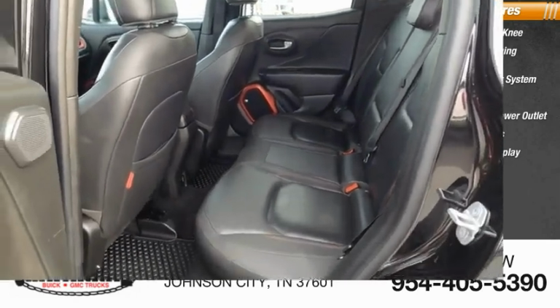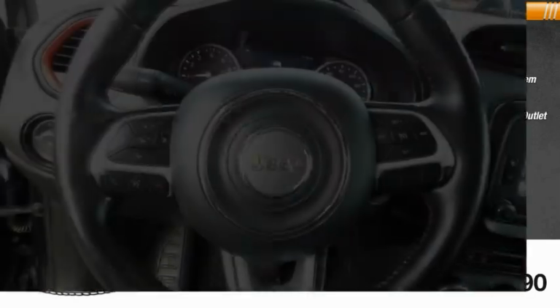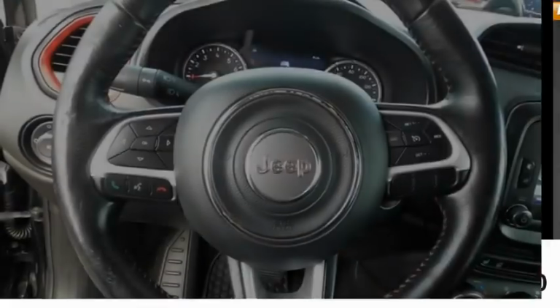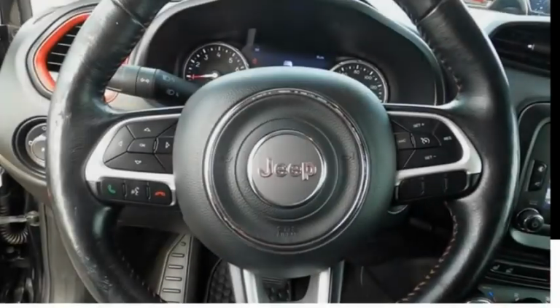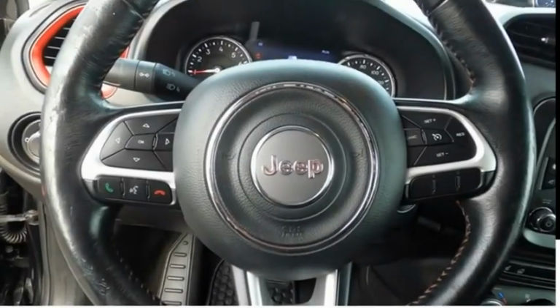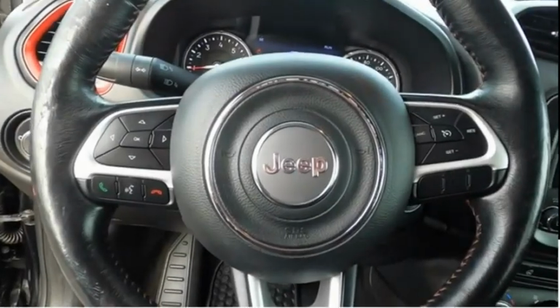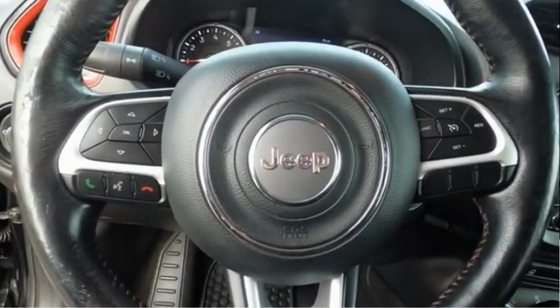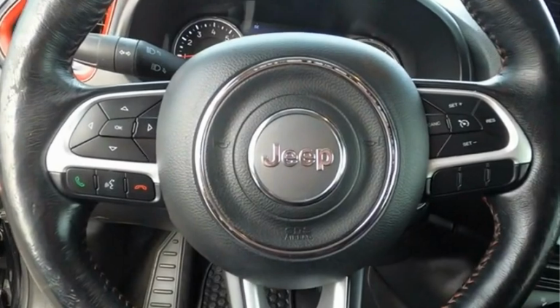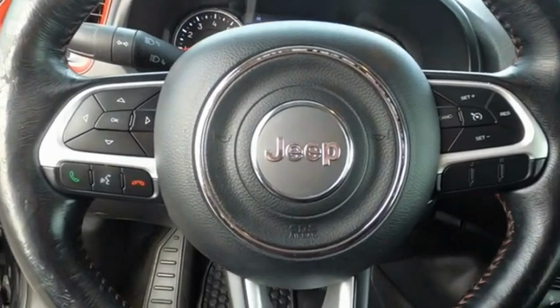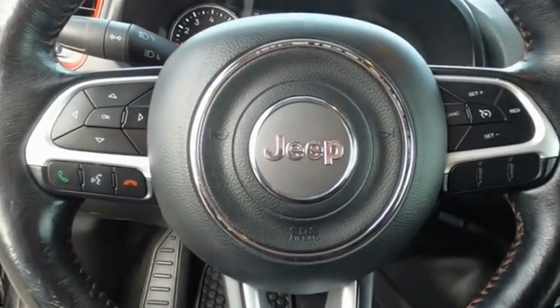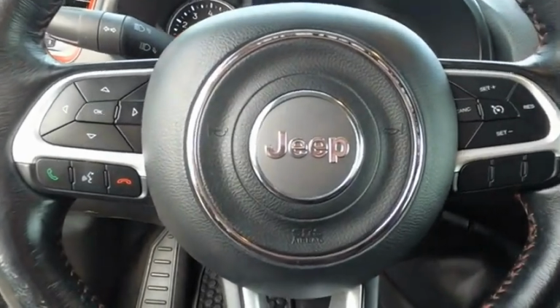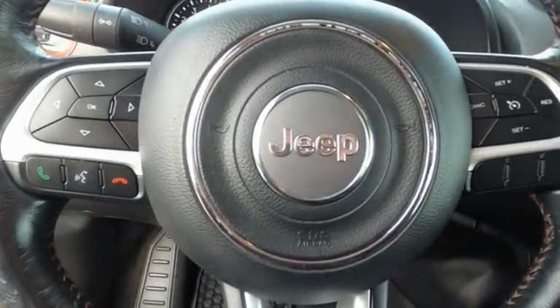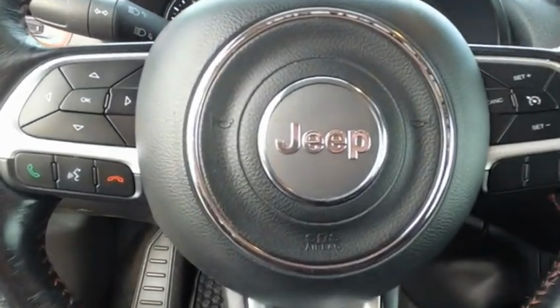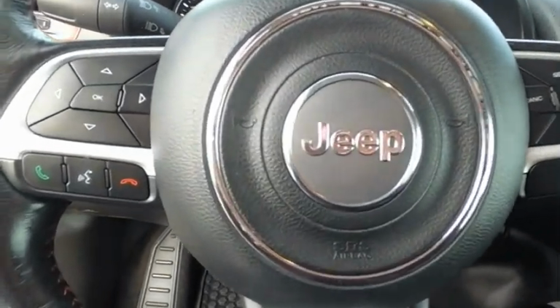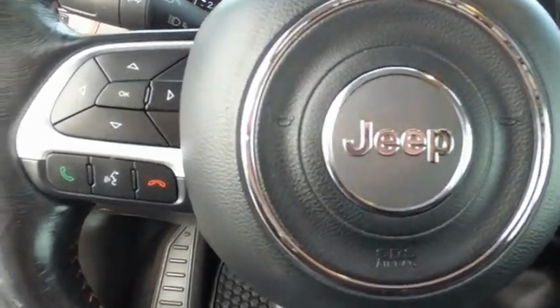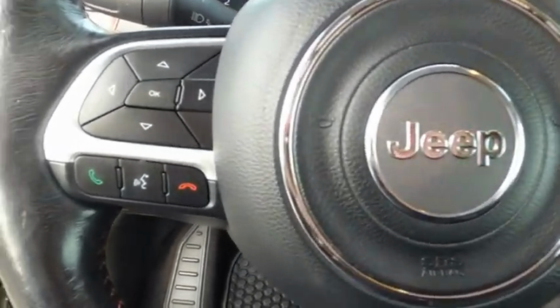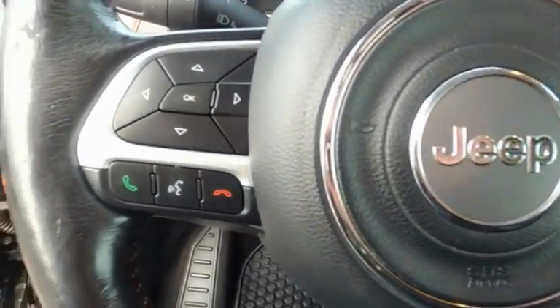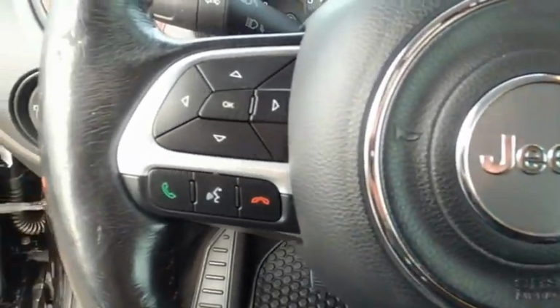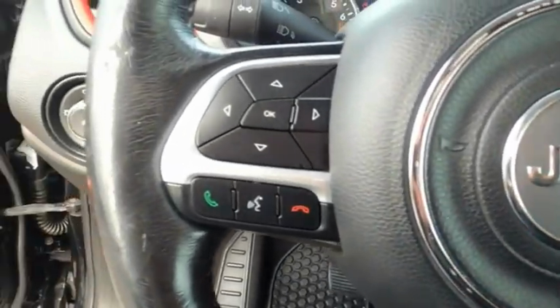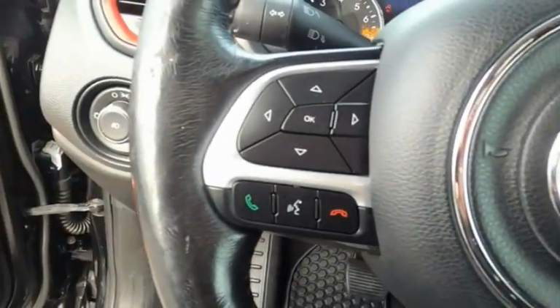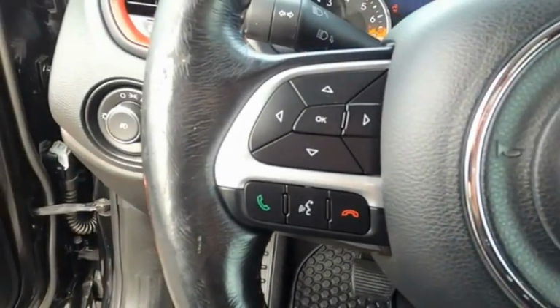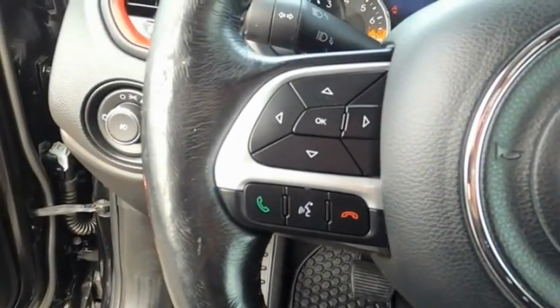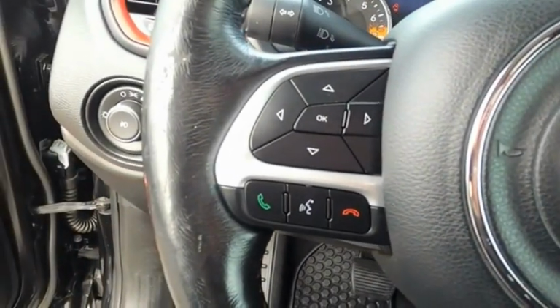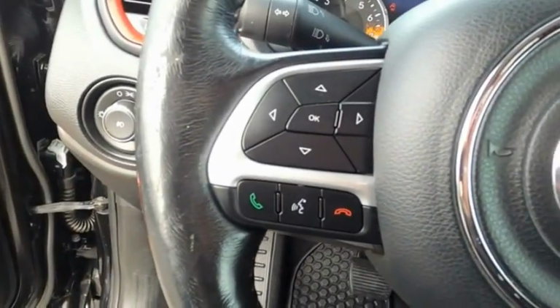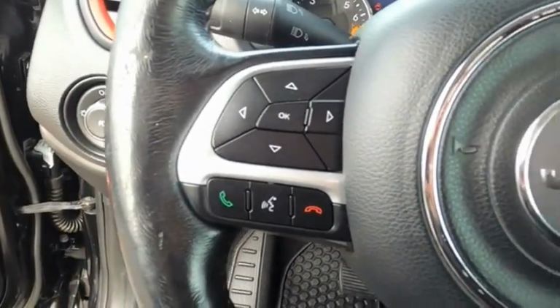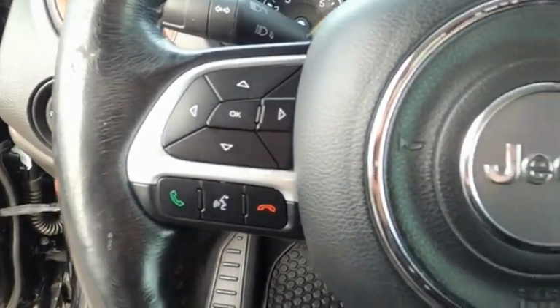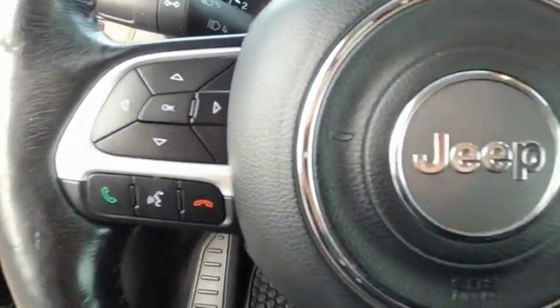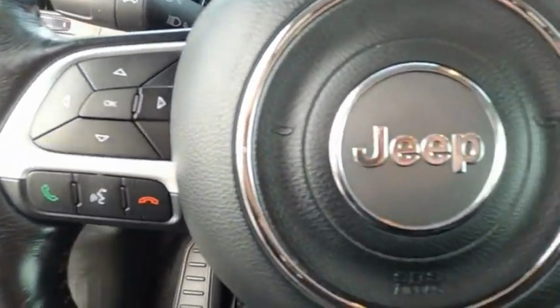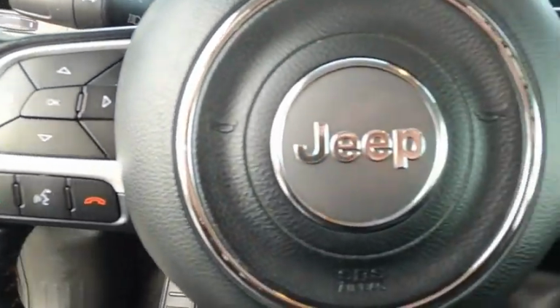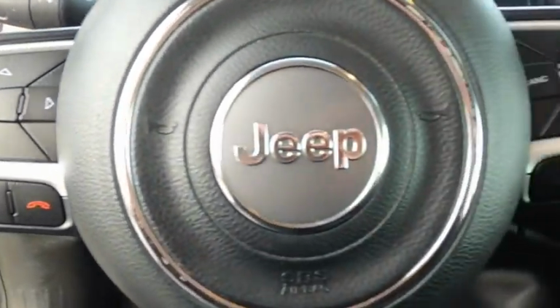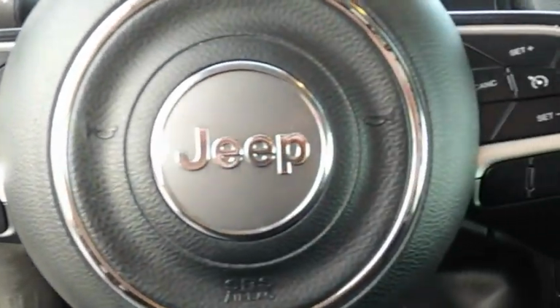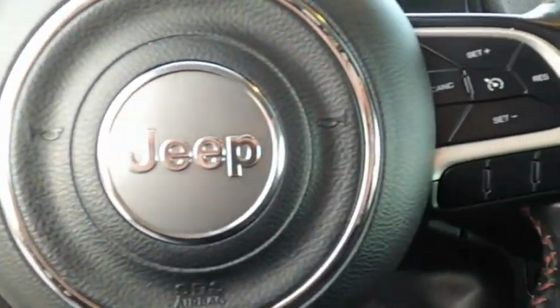Searching for a dependable vehicle that looks great too? You've found it, so stop in today.